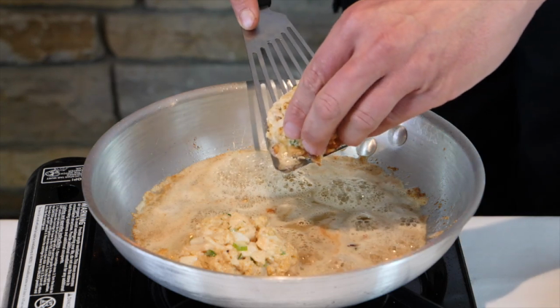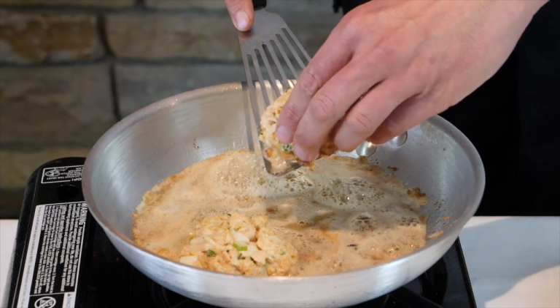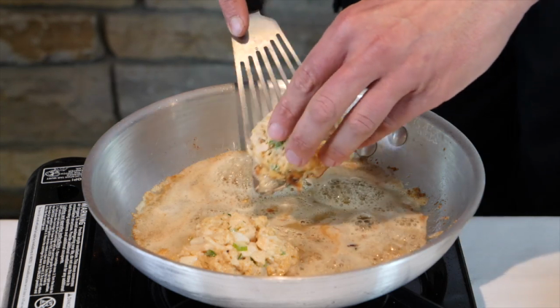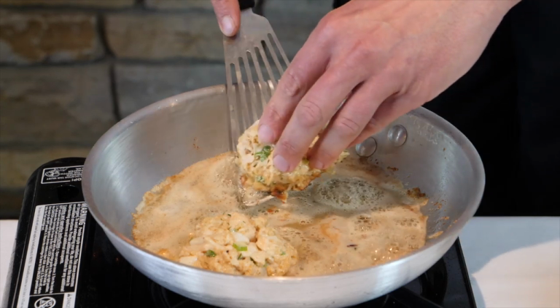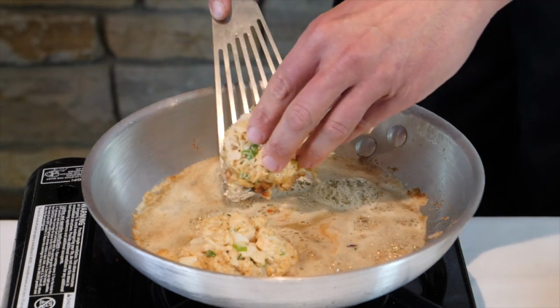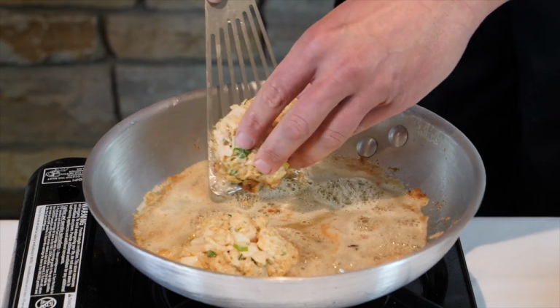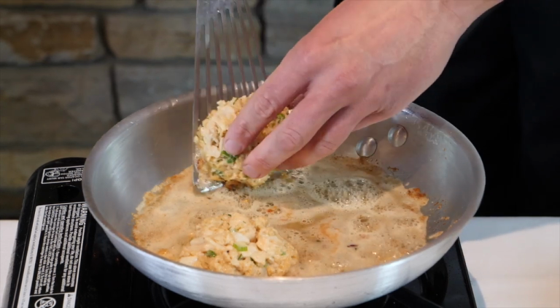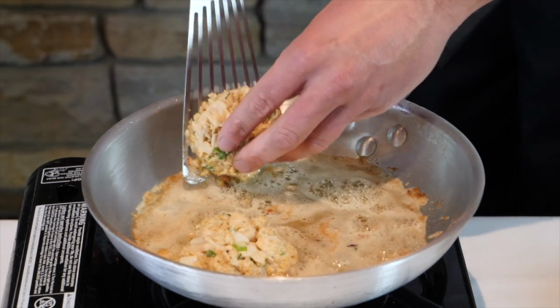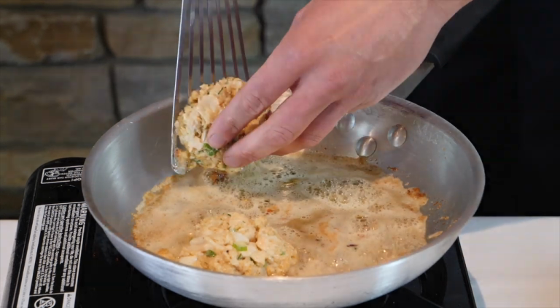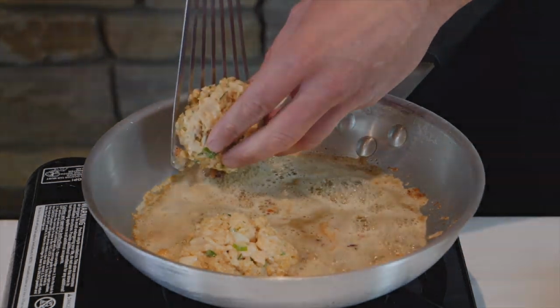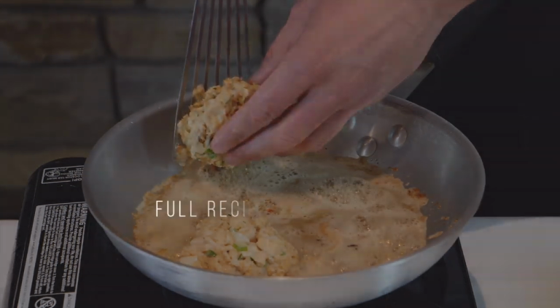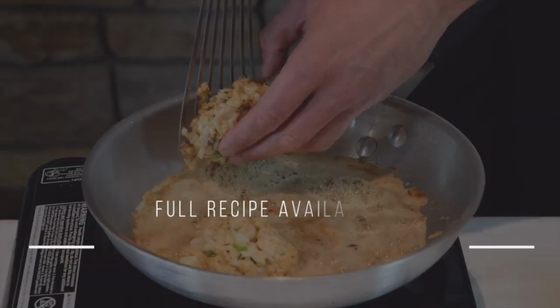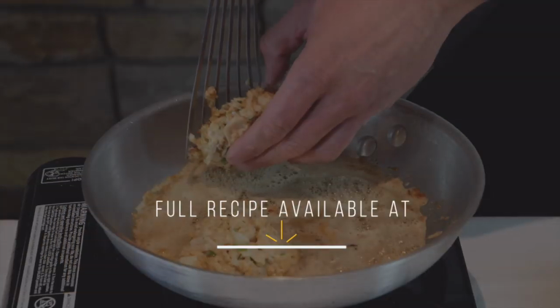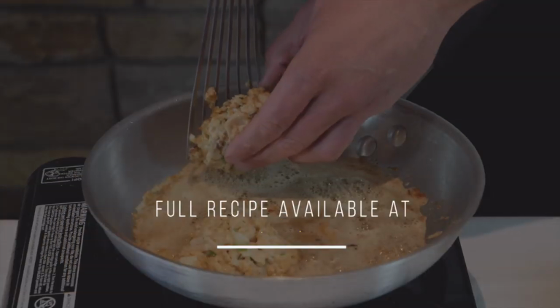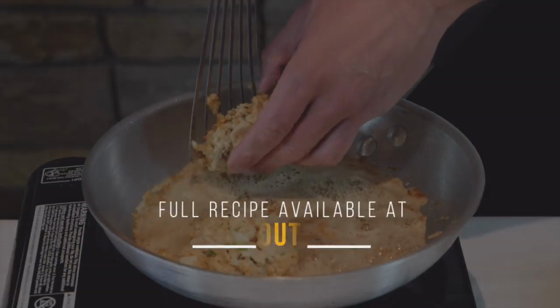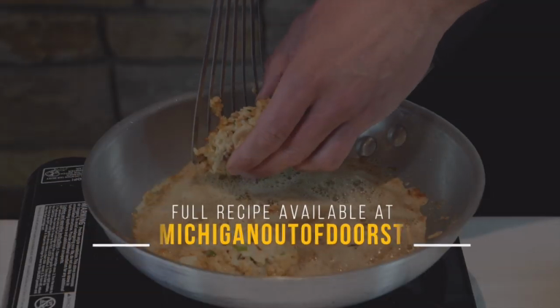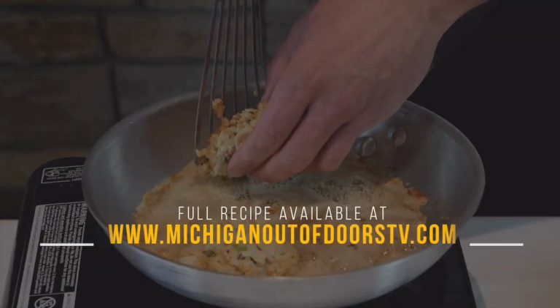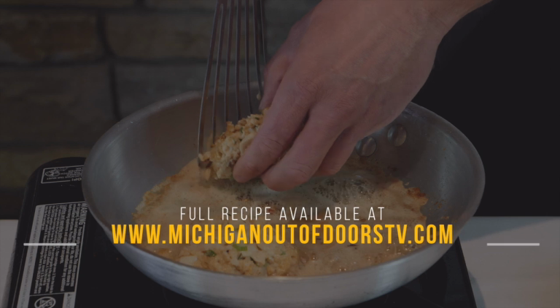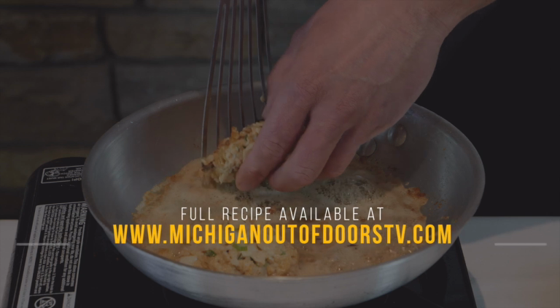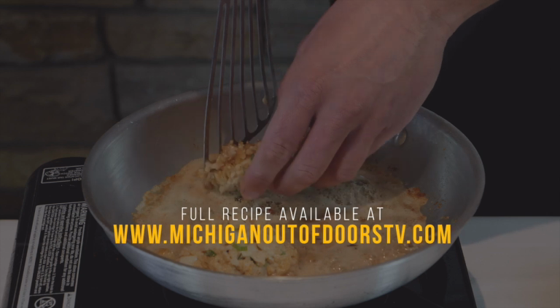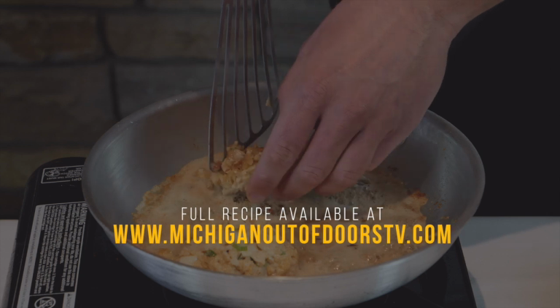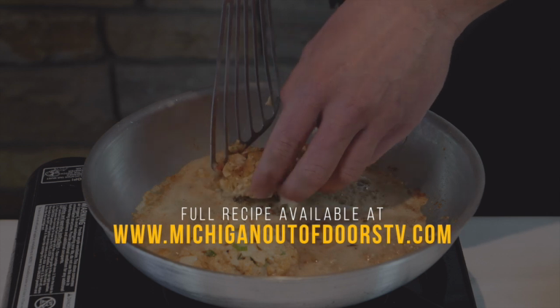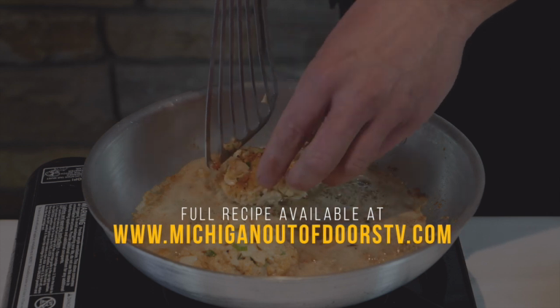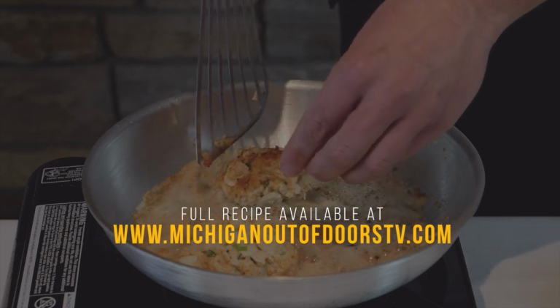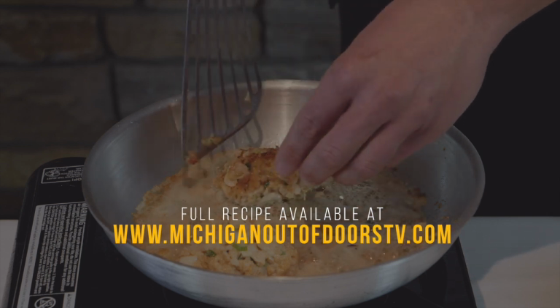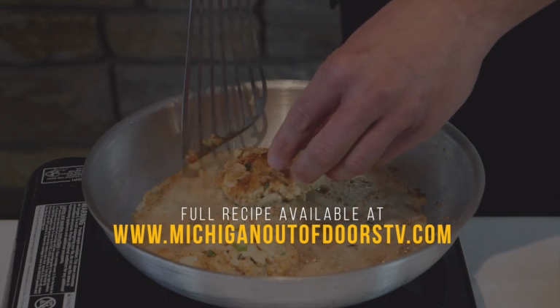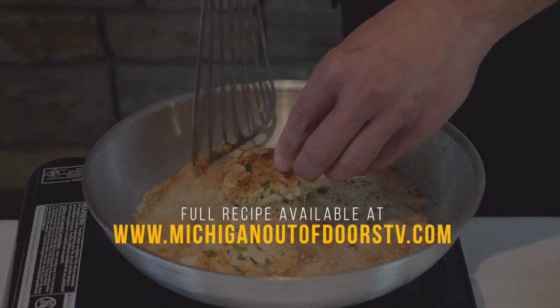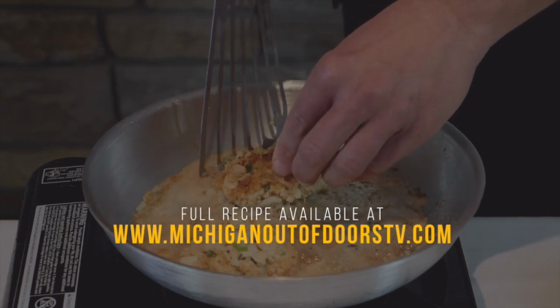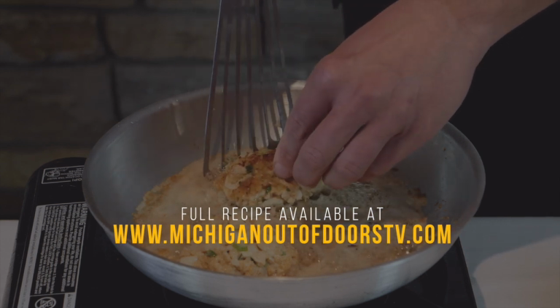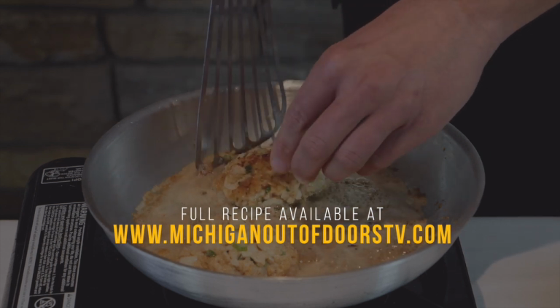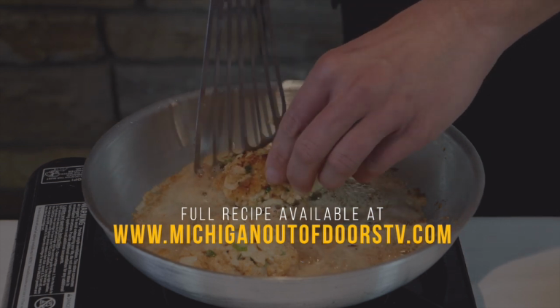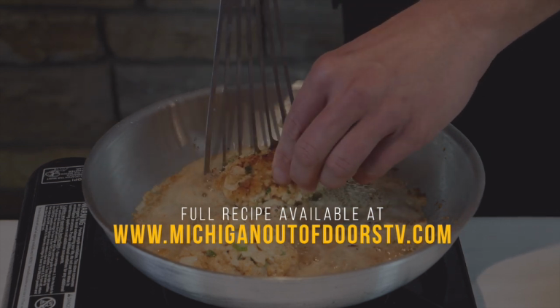And what is the name of this dish? This is going to be a white fish and walleye cake served with a jalapeño tartar sauce.